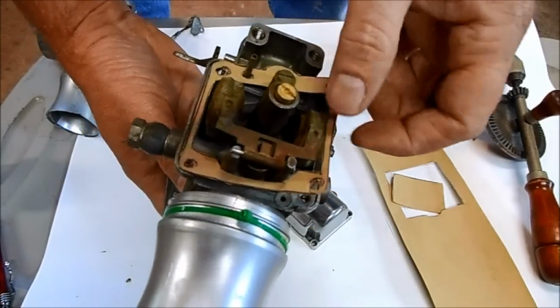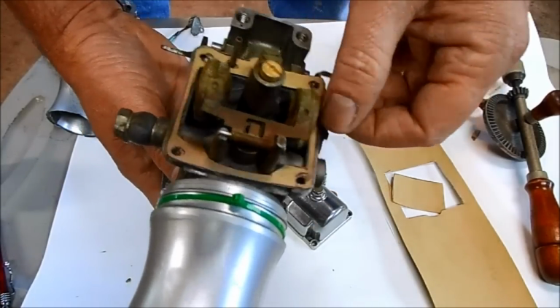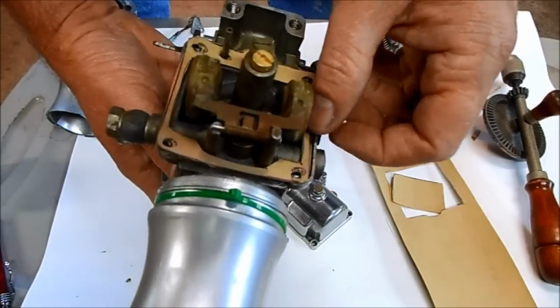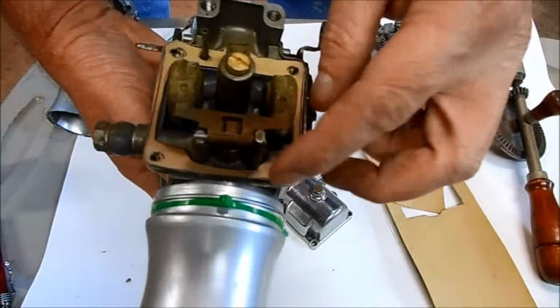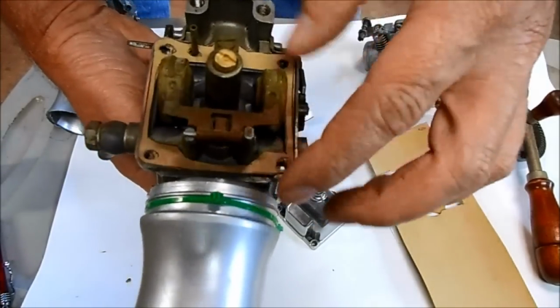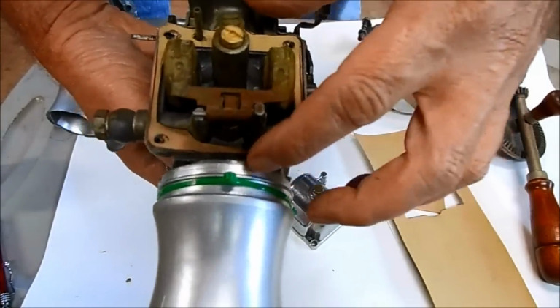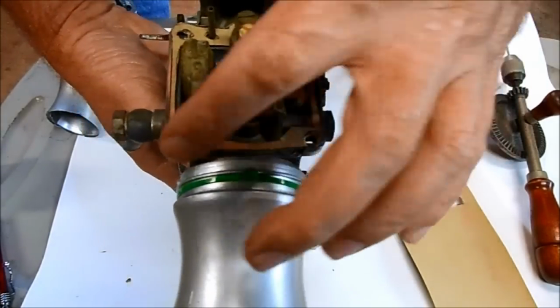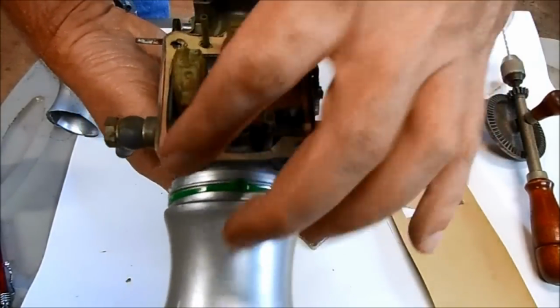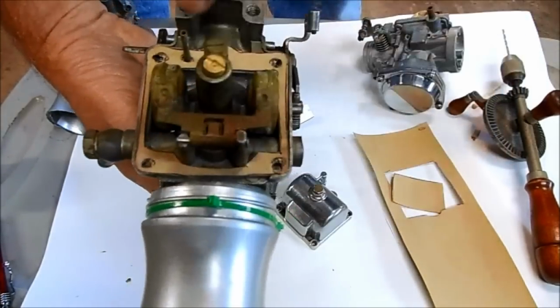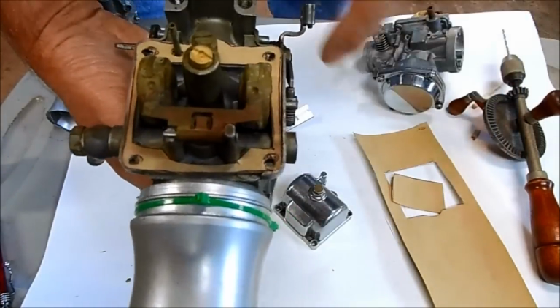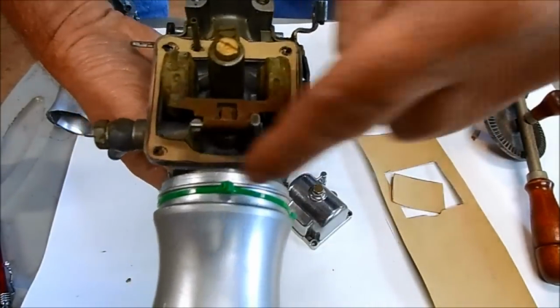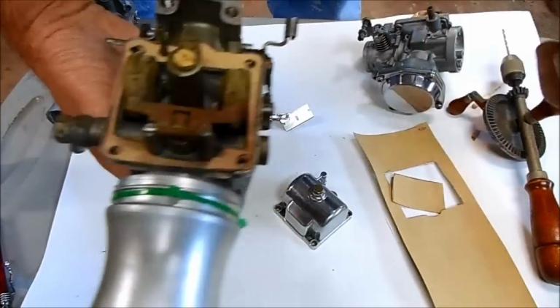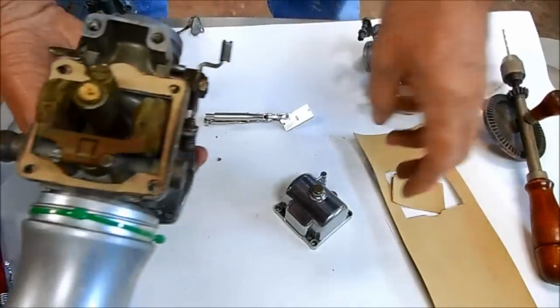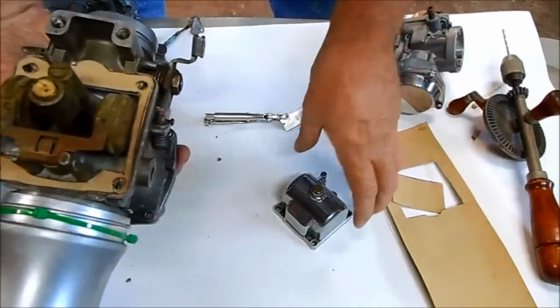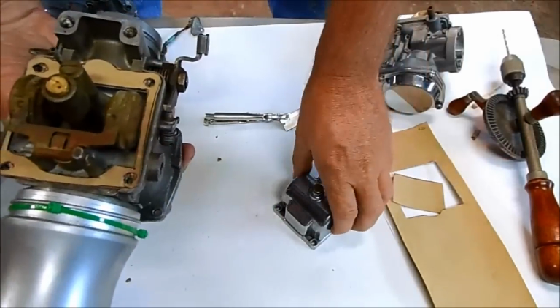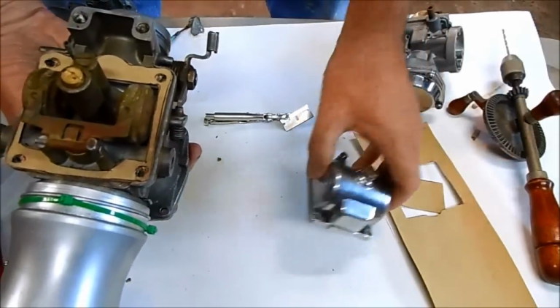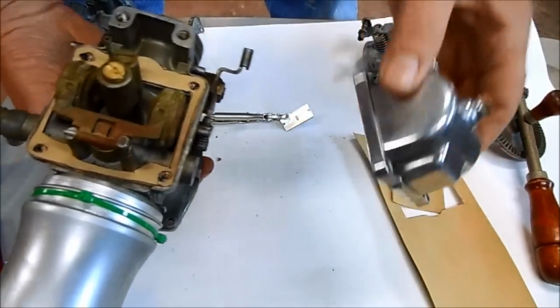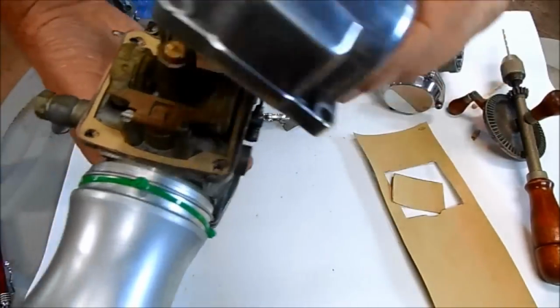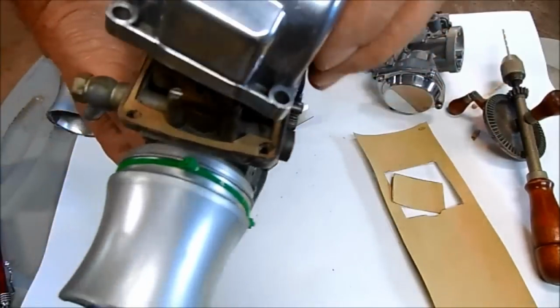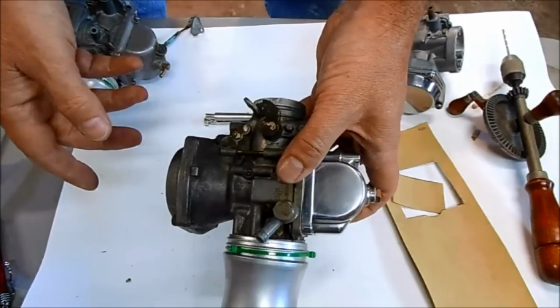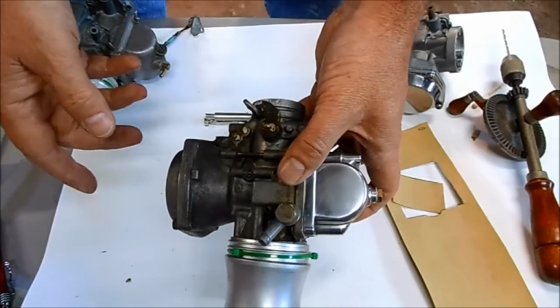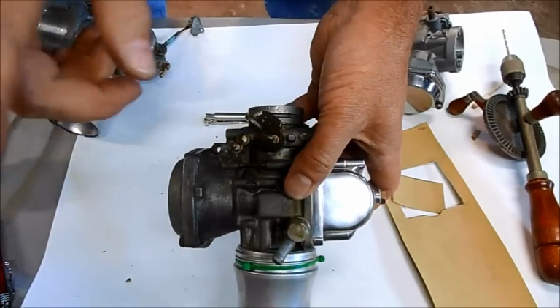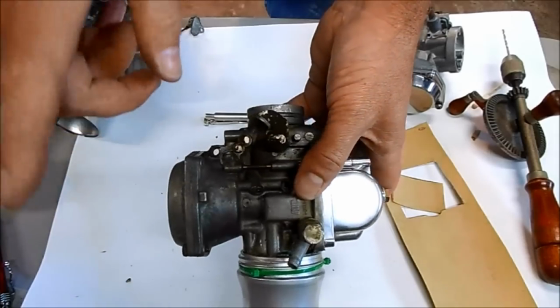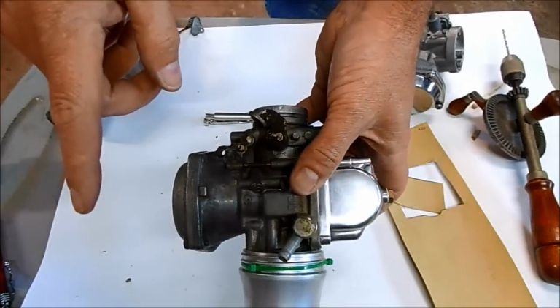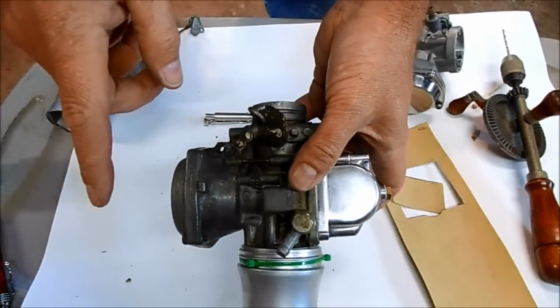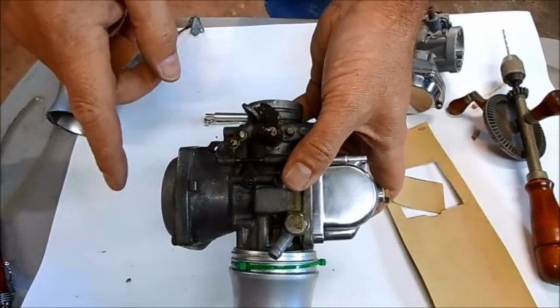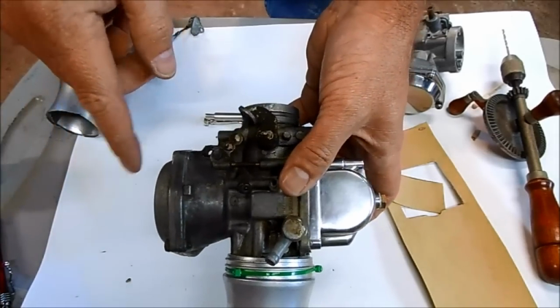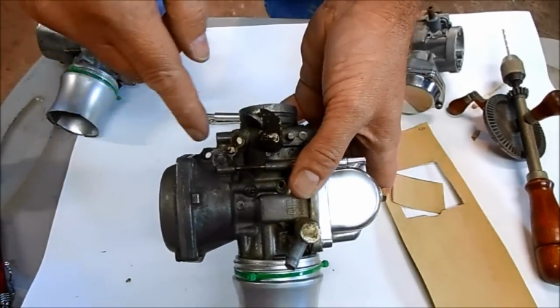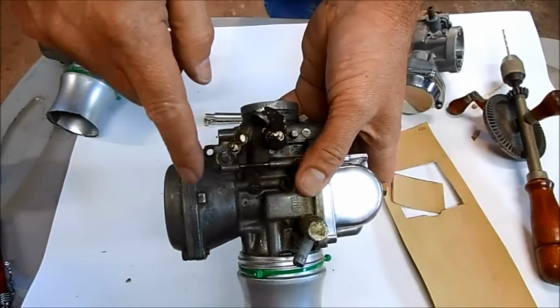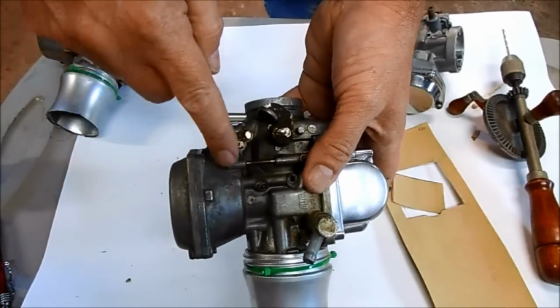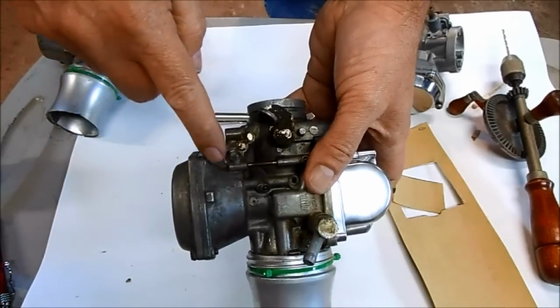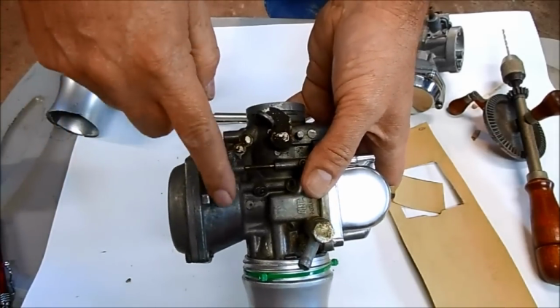There's our homemade gasket, and it just slips right on the bottom of the carburetor like that. The holes are all pre-drilled and it fits perfectly.